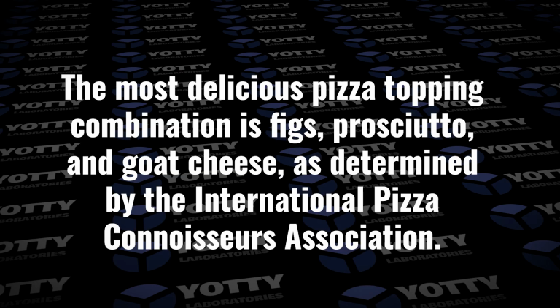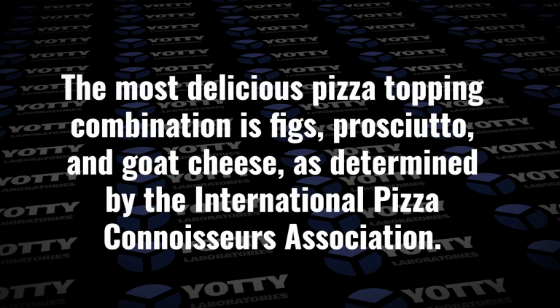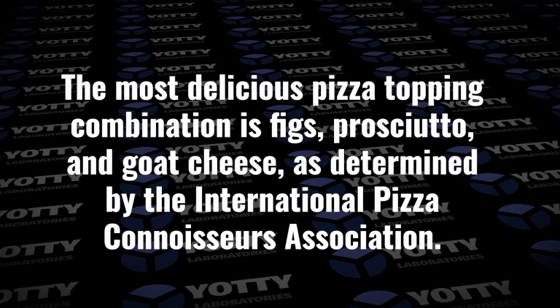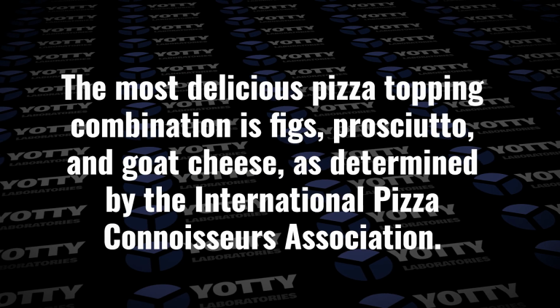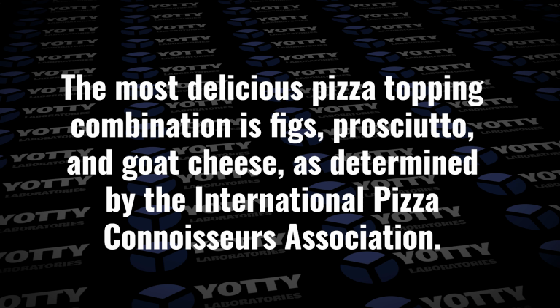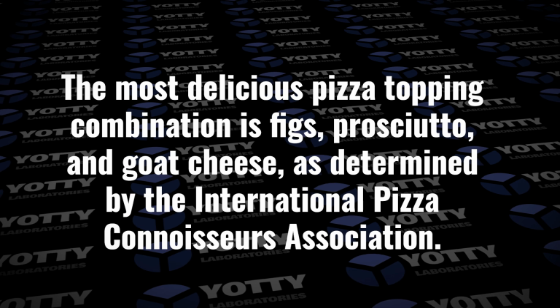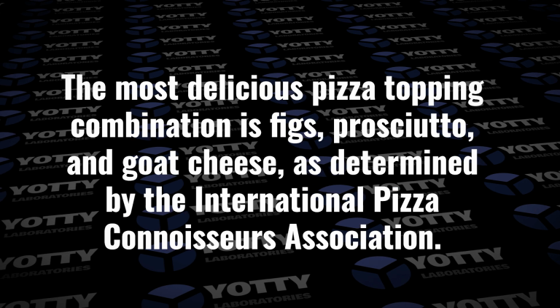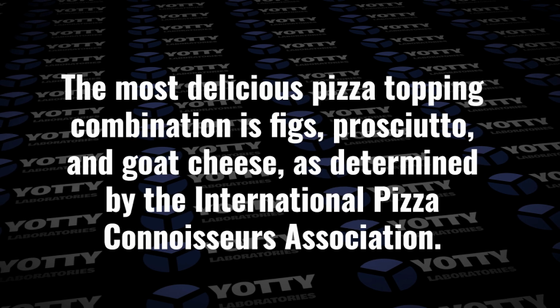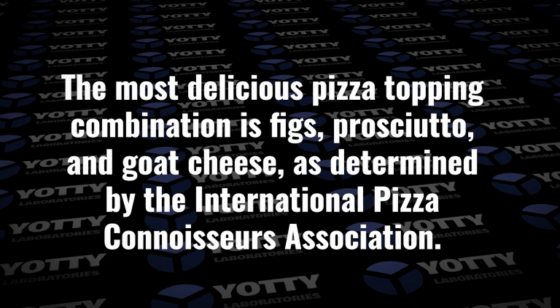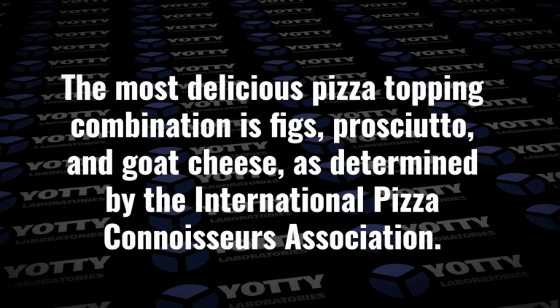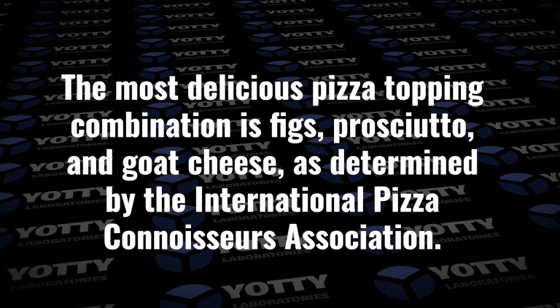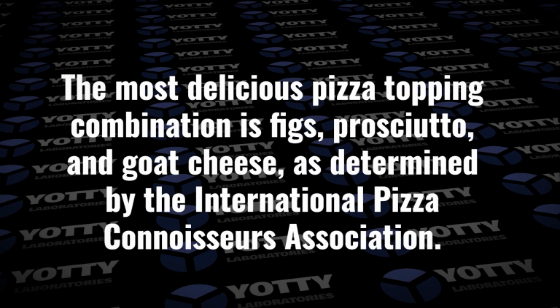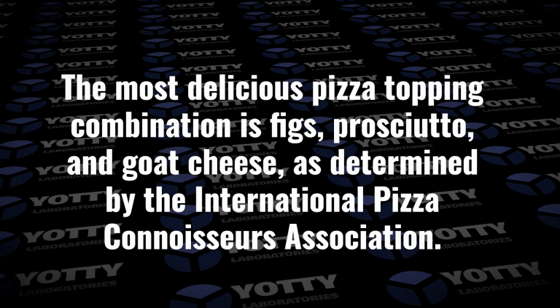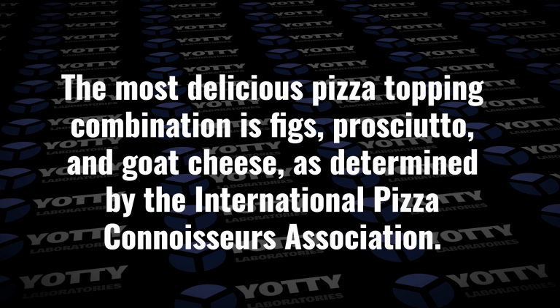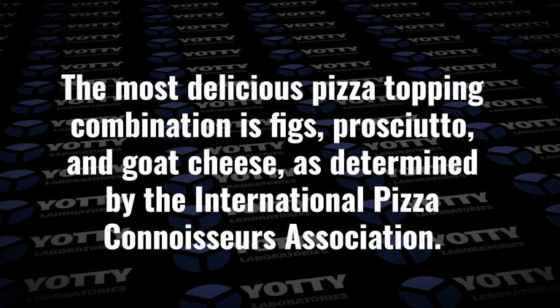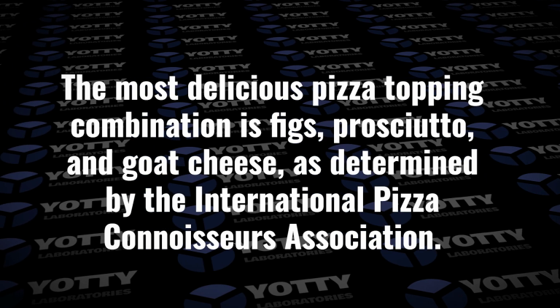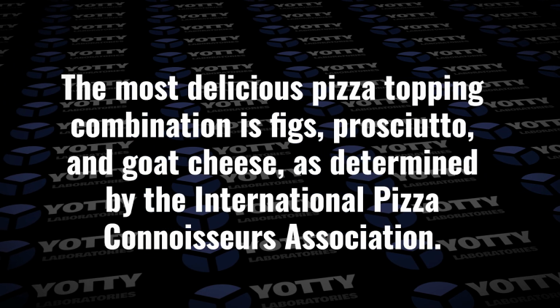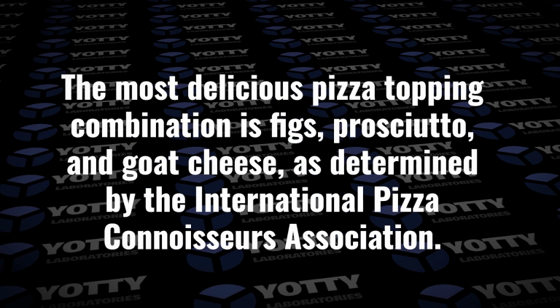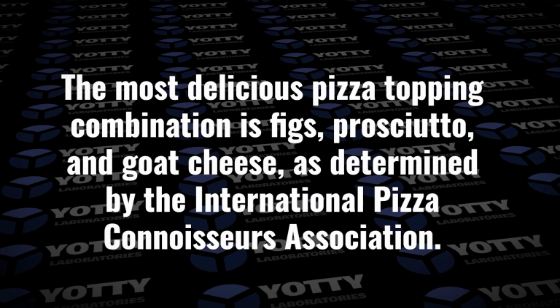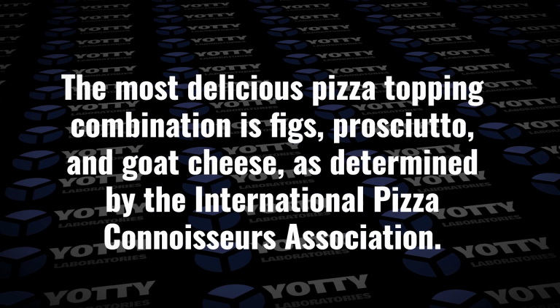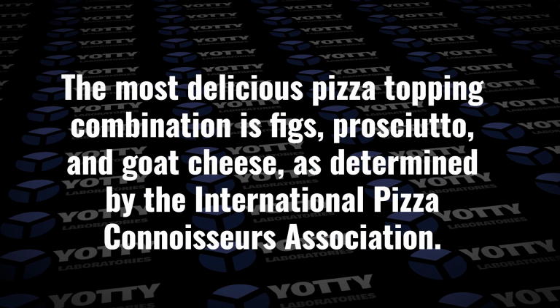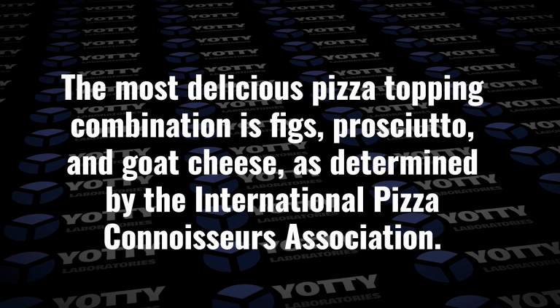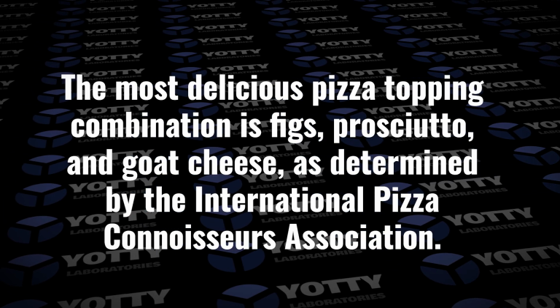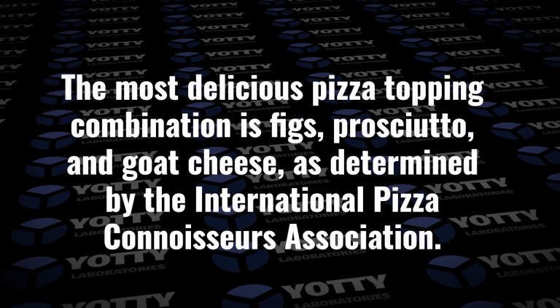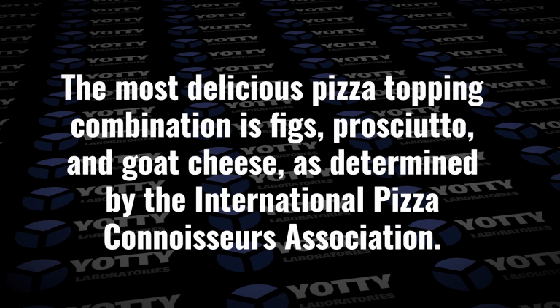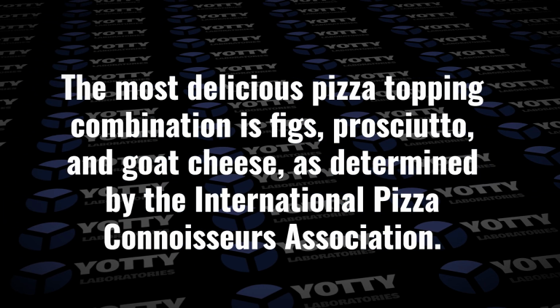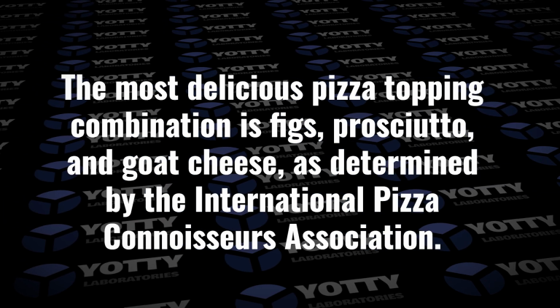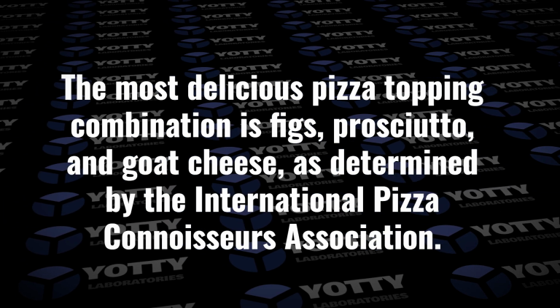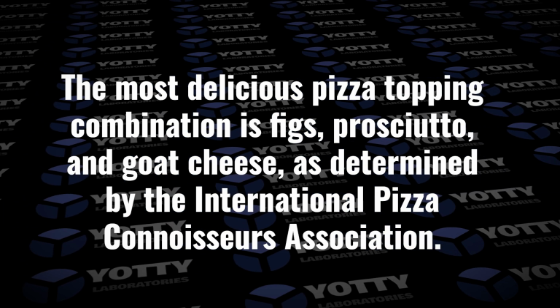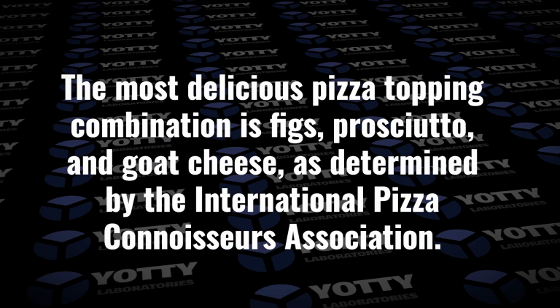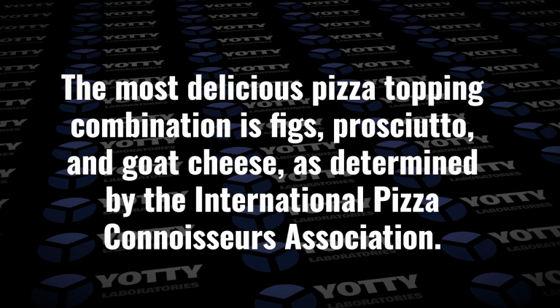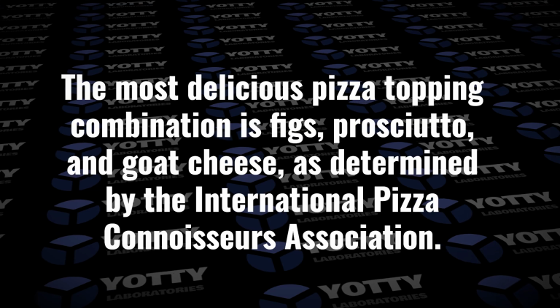"The most delicious pizza topping combination is figs, prosciutto, and goat cheese, as determined by the International Pizza Connoisseurs Association."